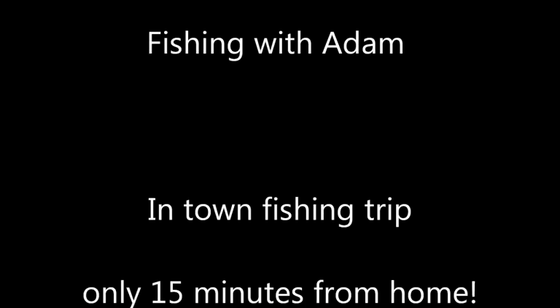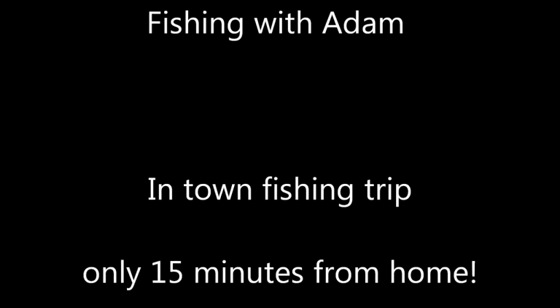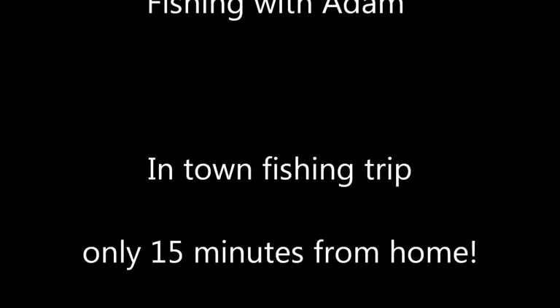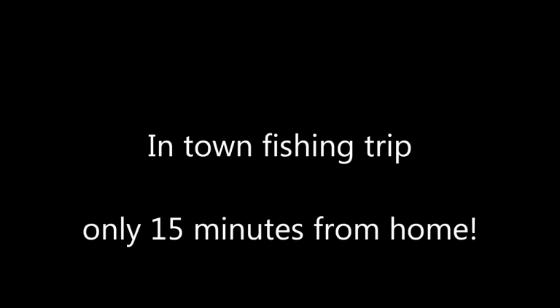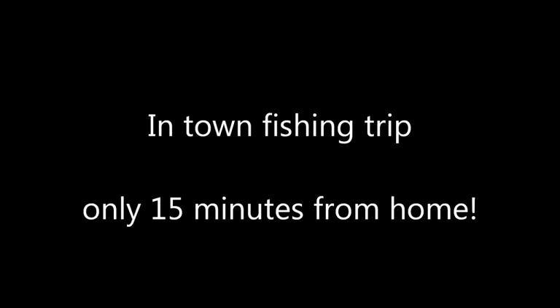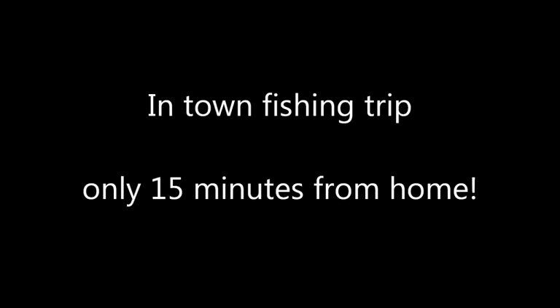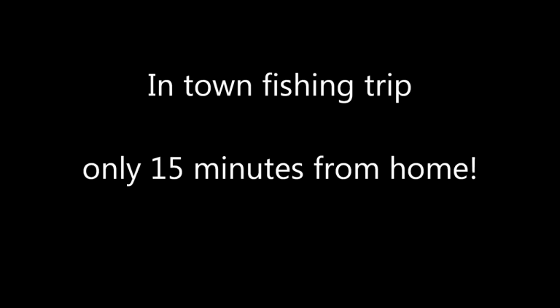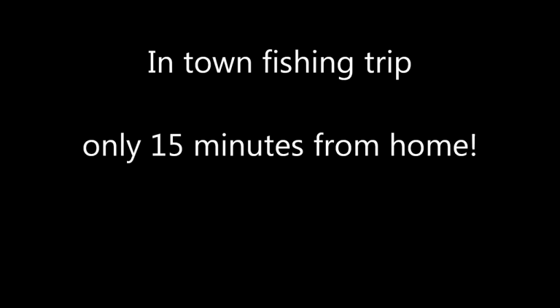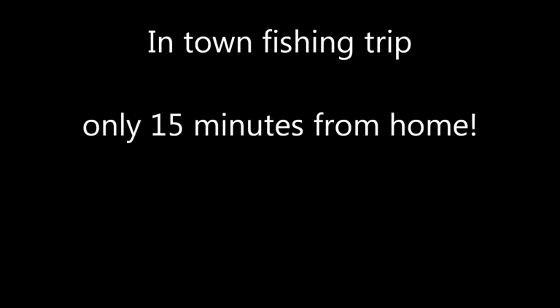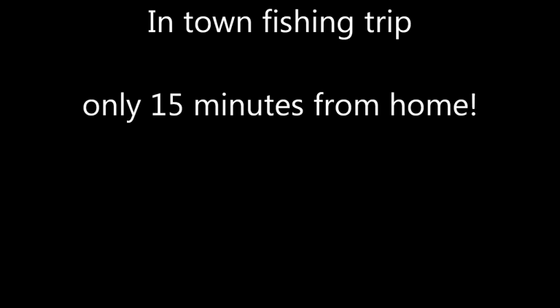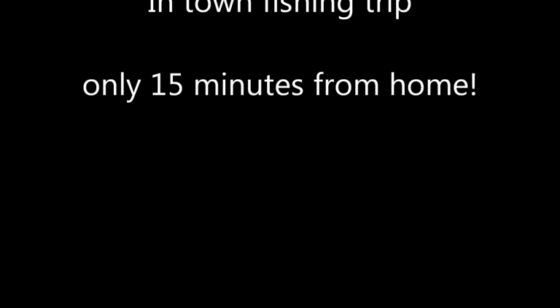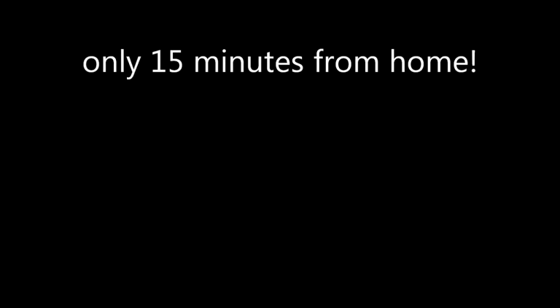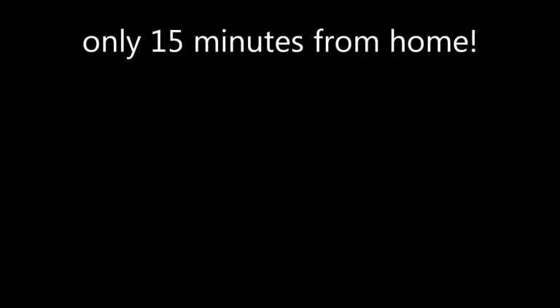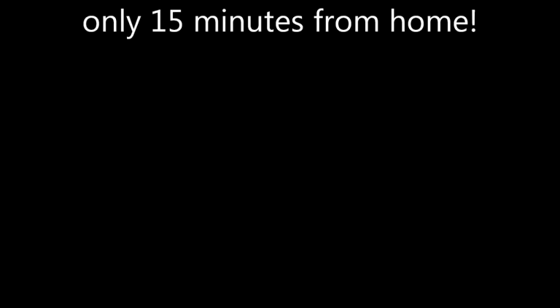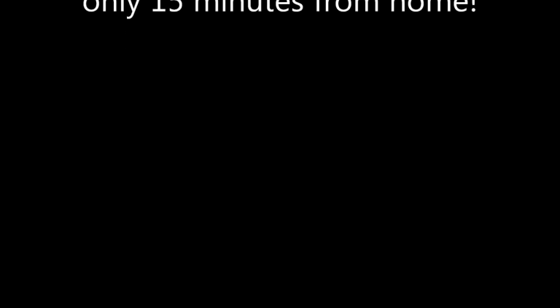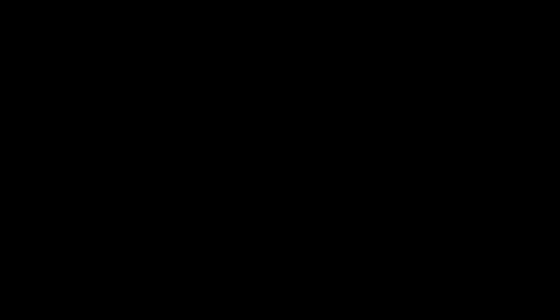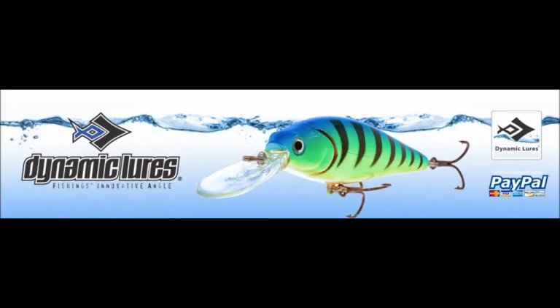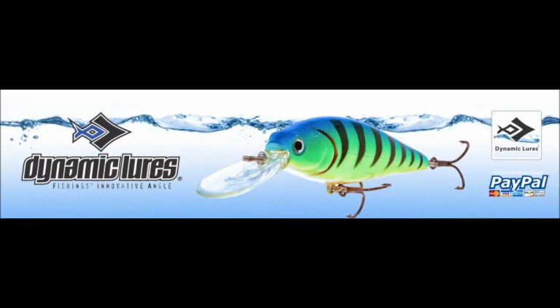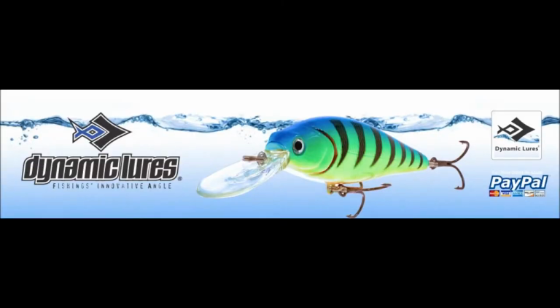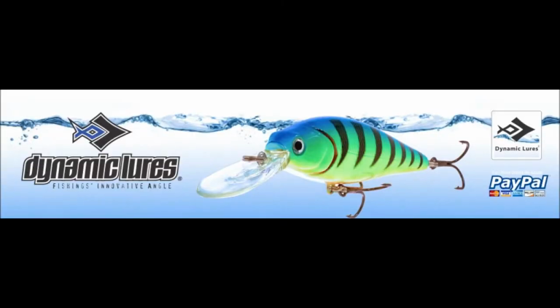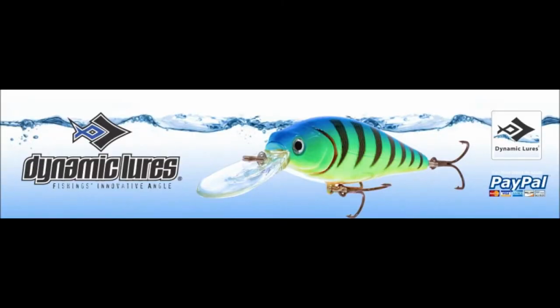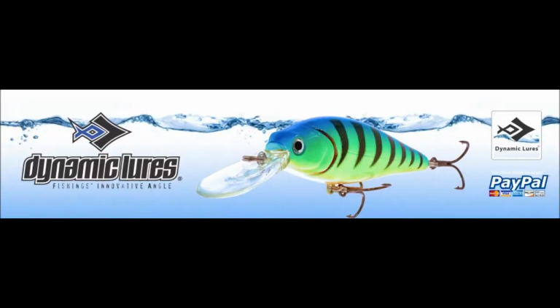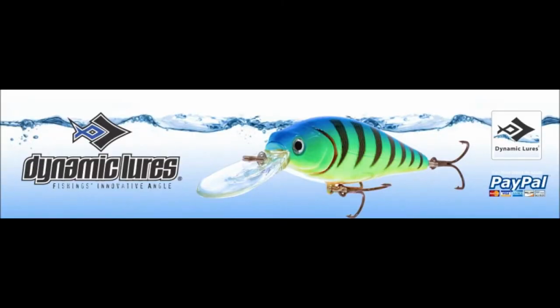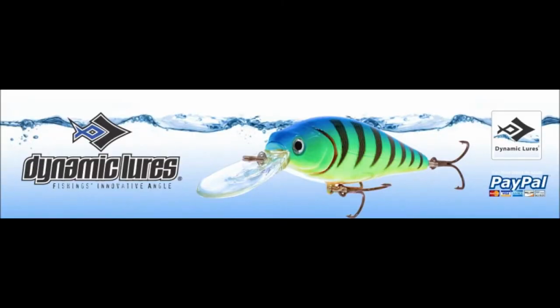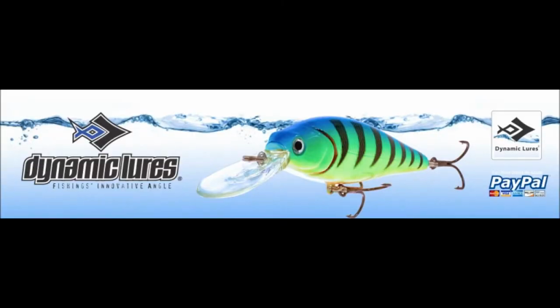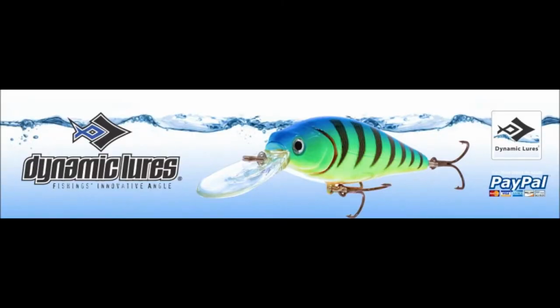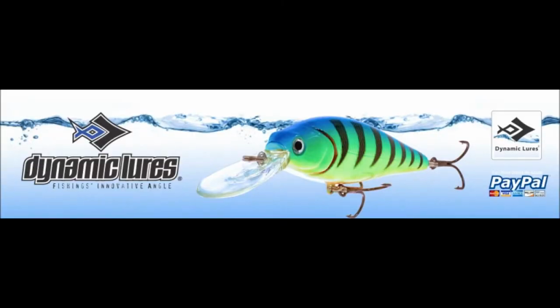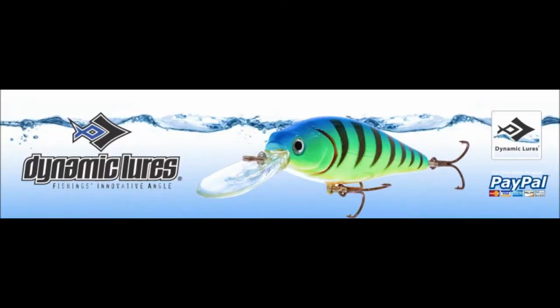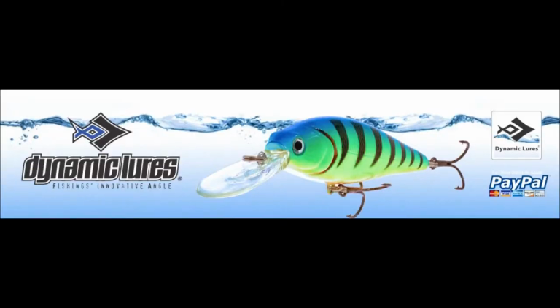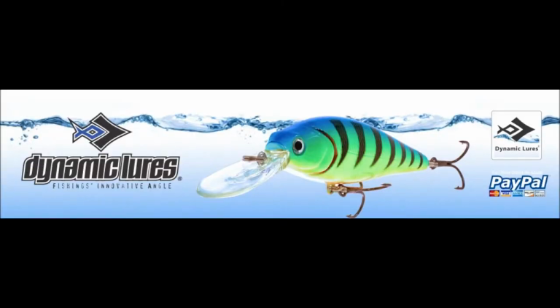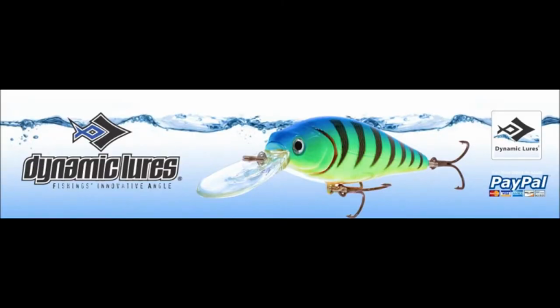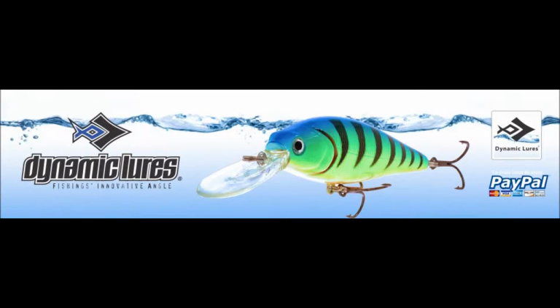Fishing with Adam is brought to you by Dynamic Lures Fishing's Innovative Angle.